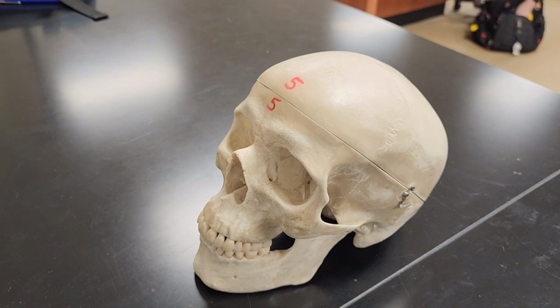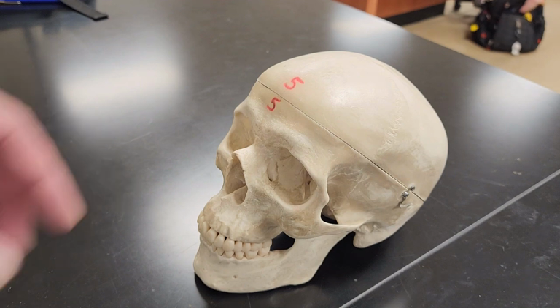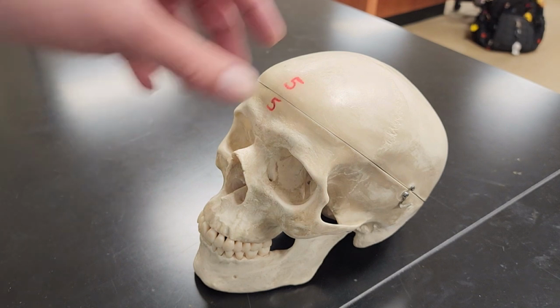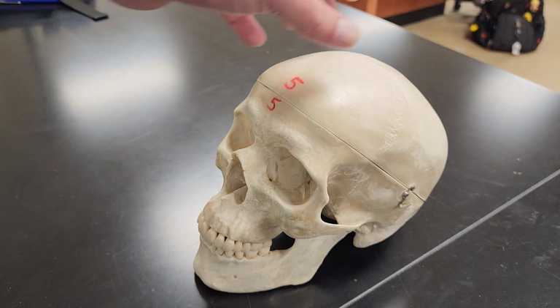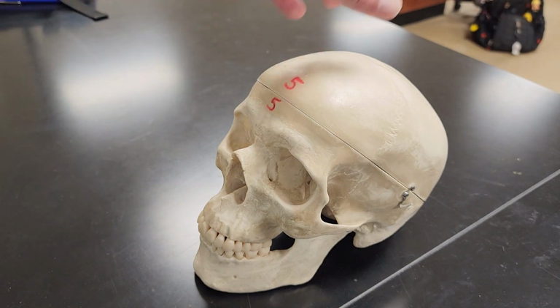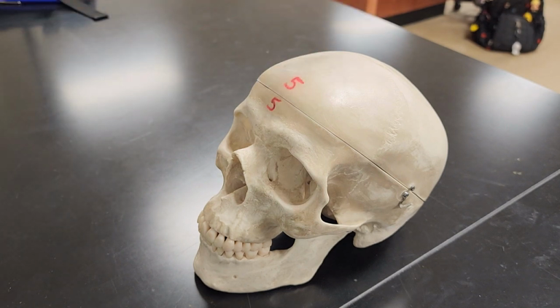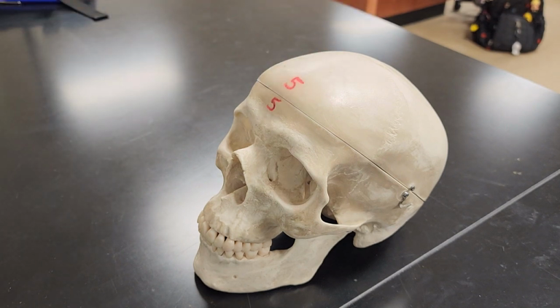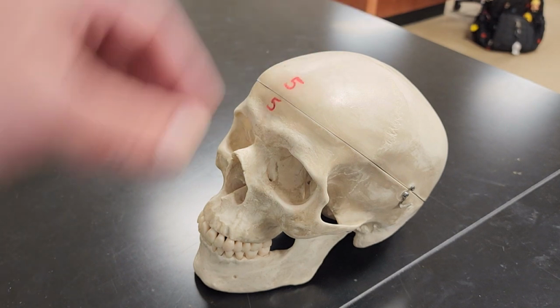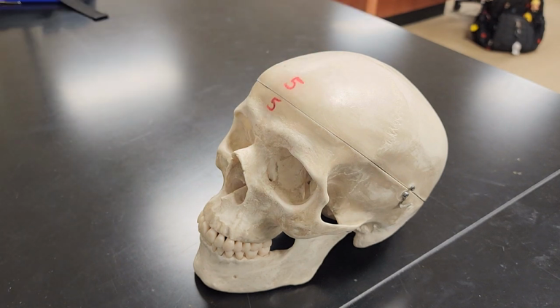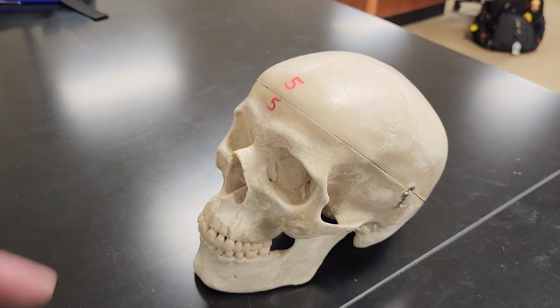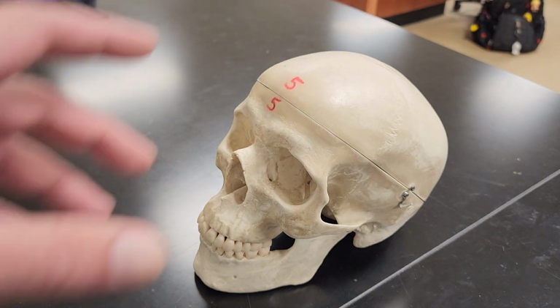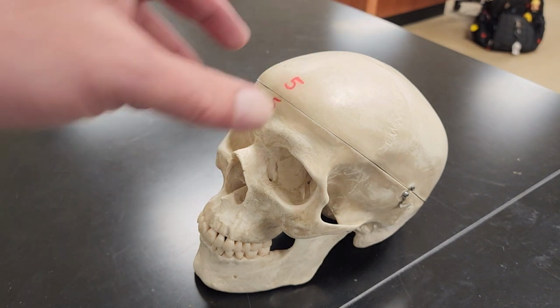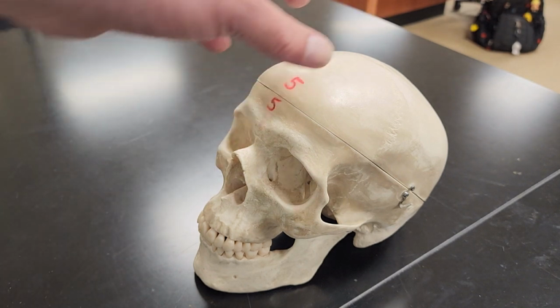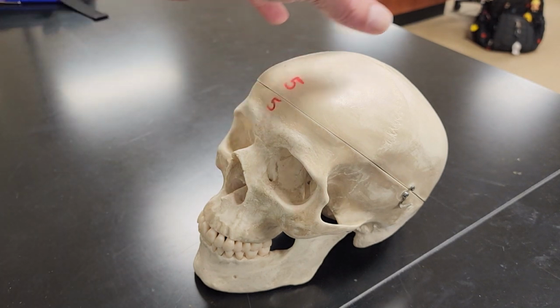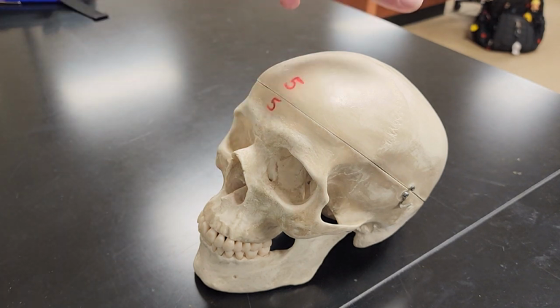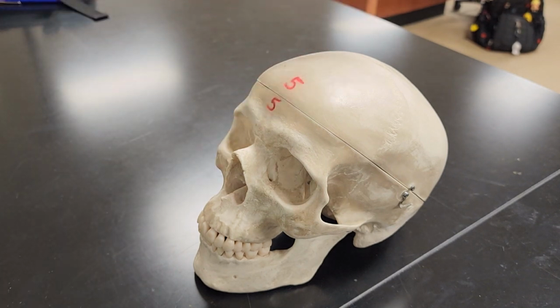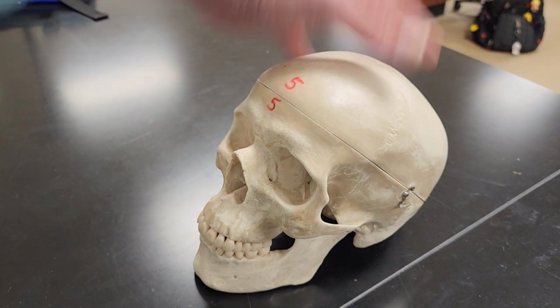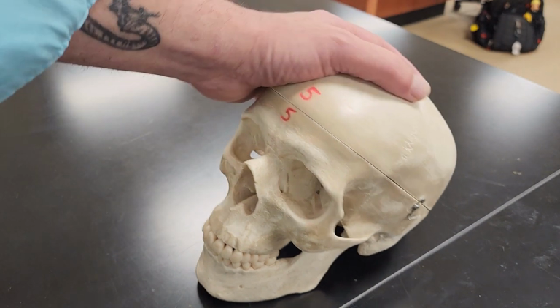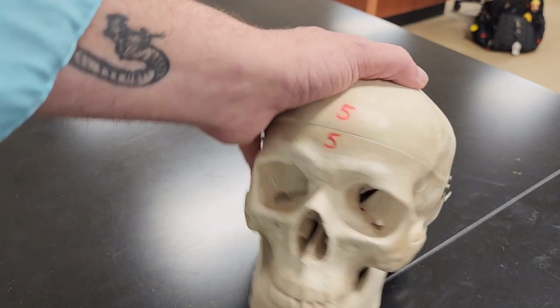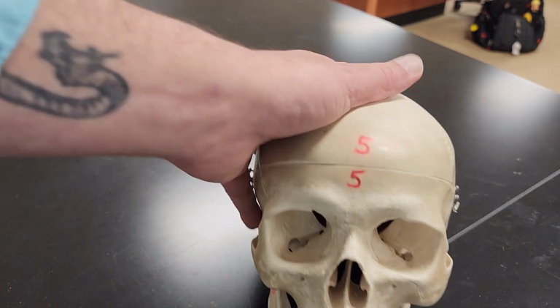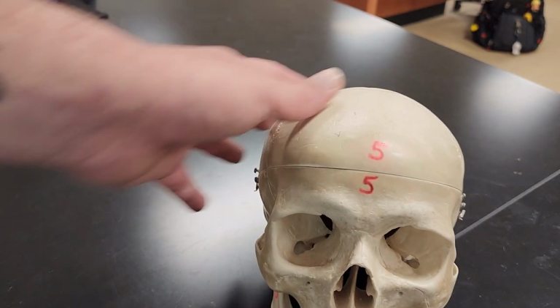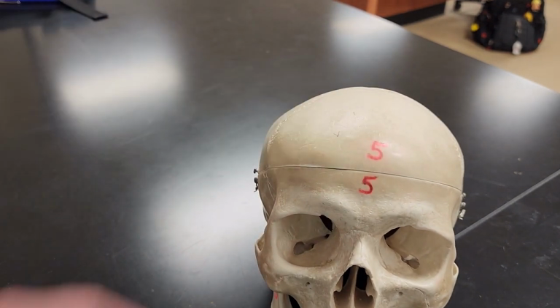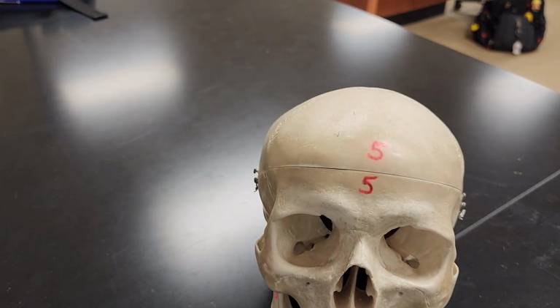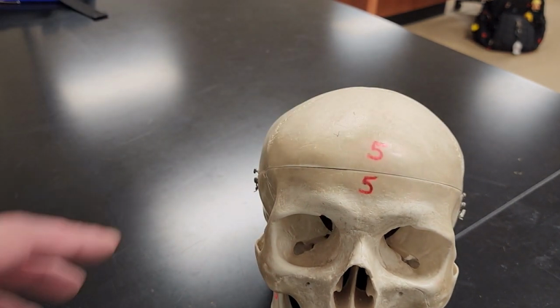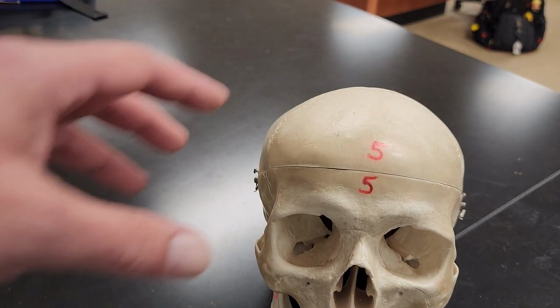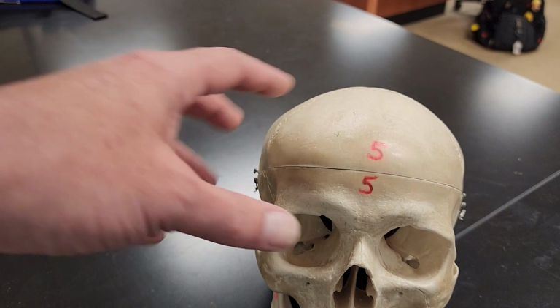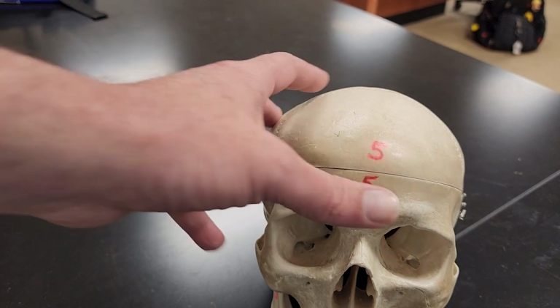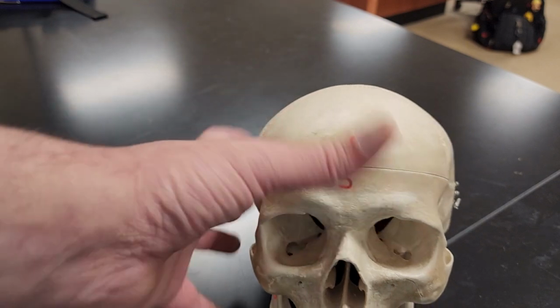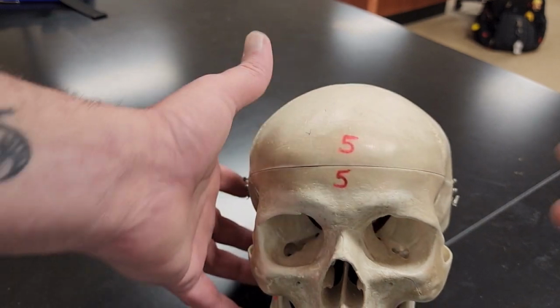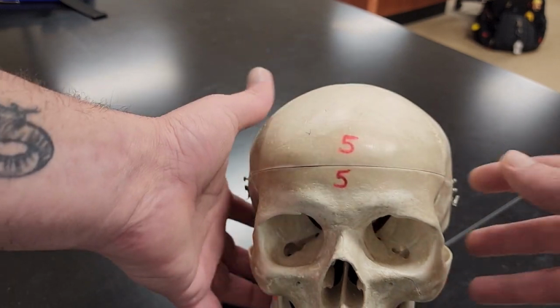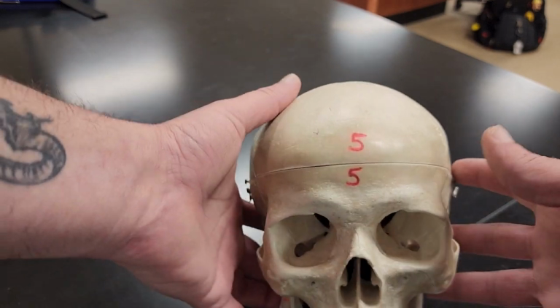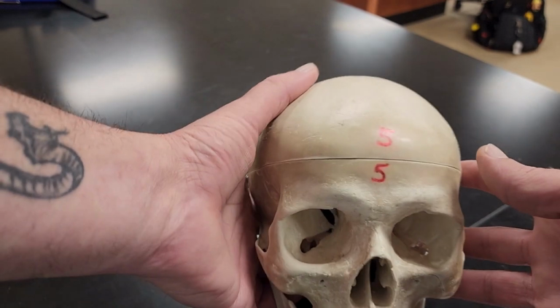Alright, the bones of the skull. We're going to start off first with the frontal bone.